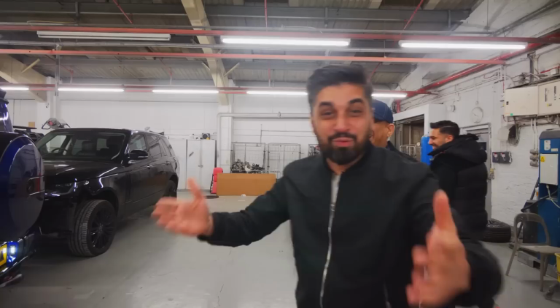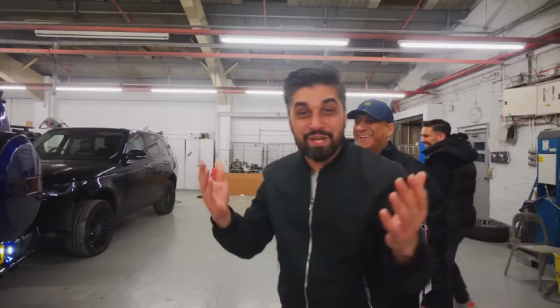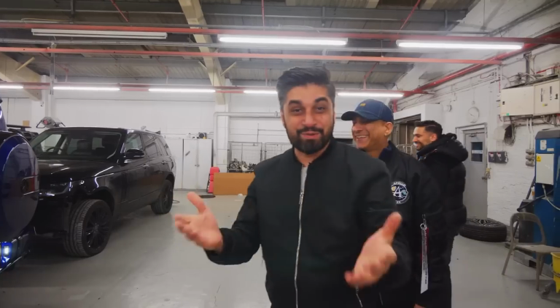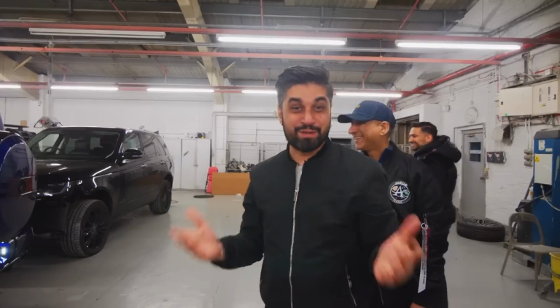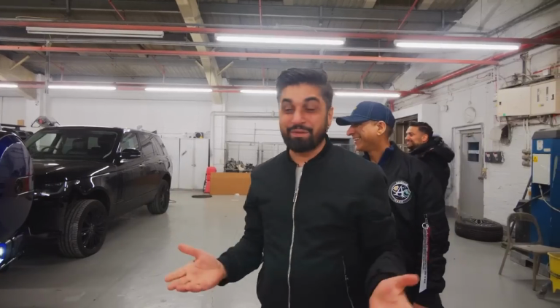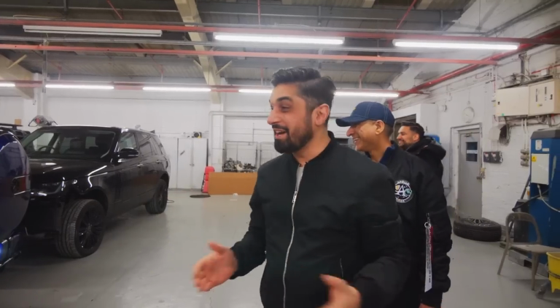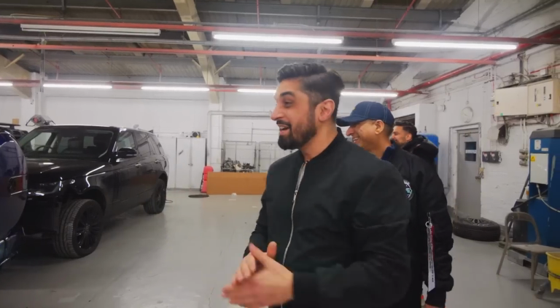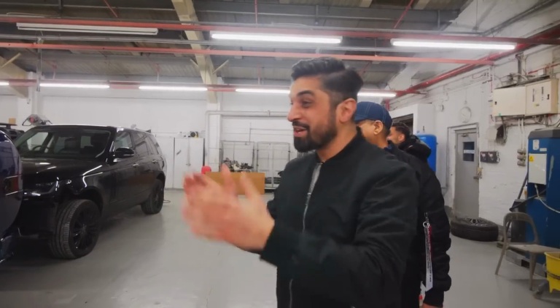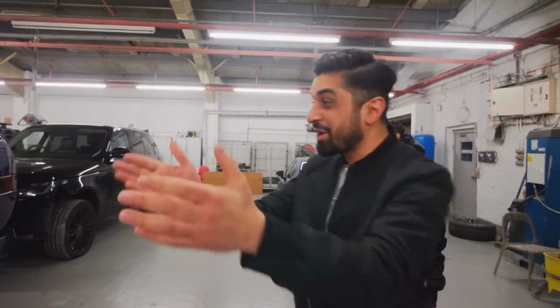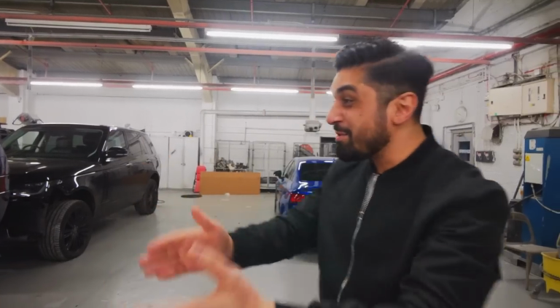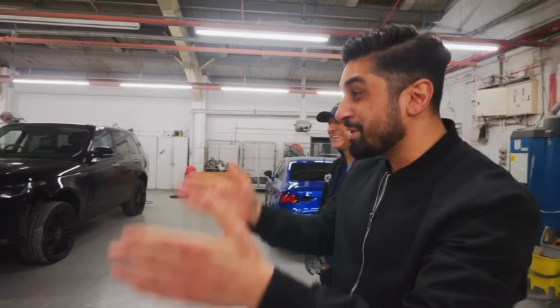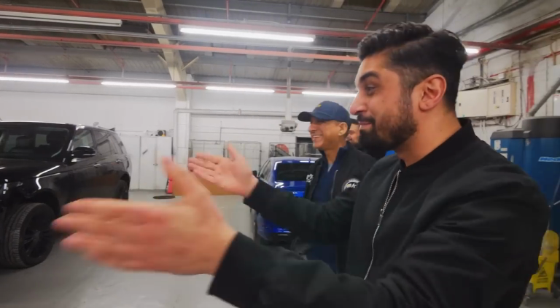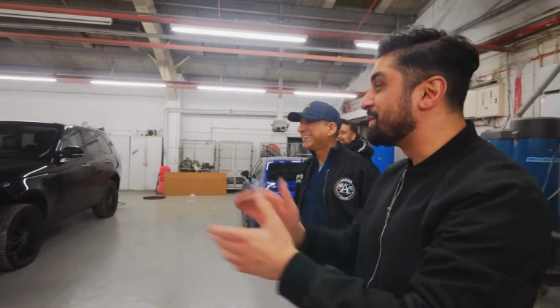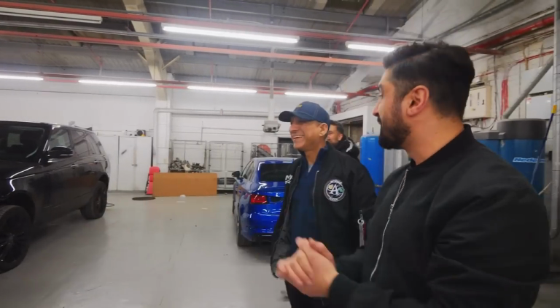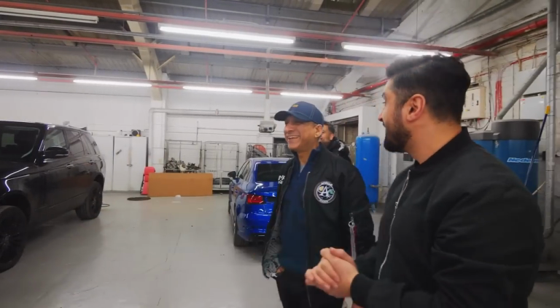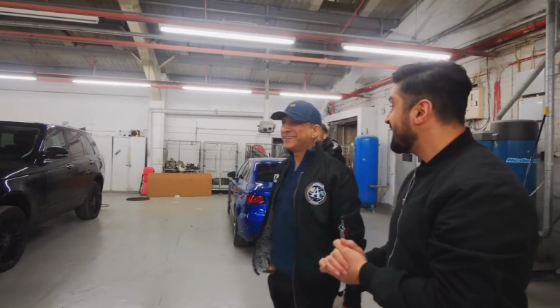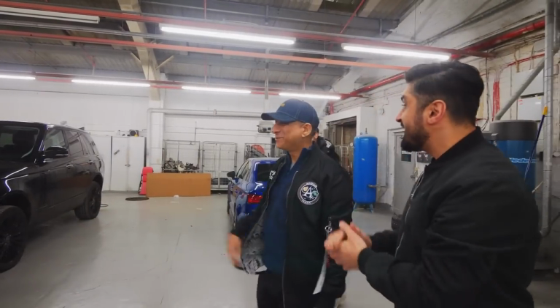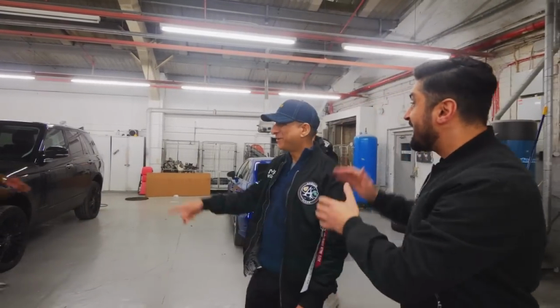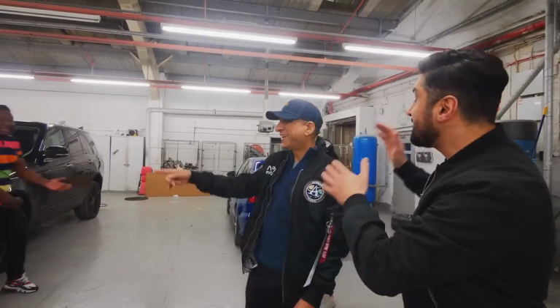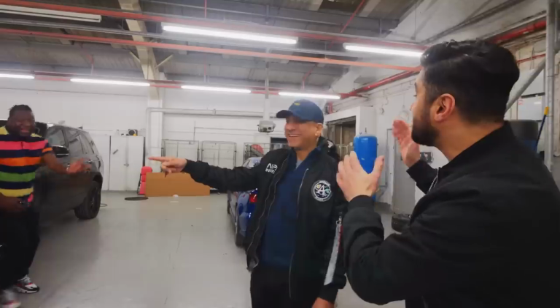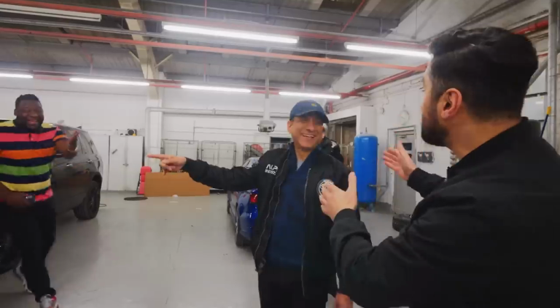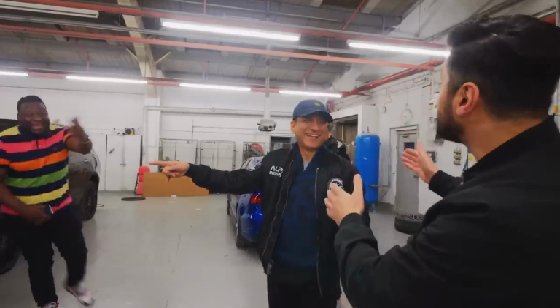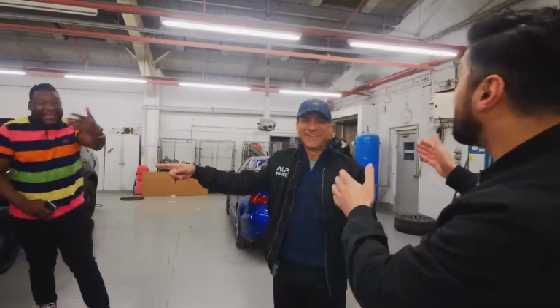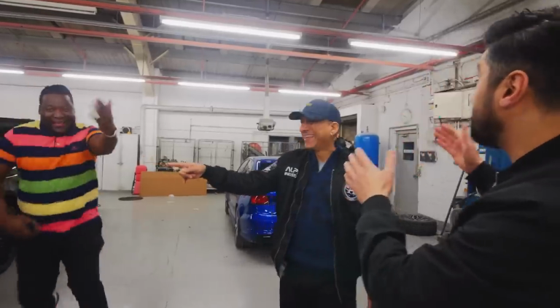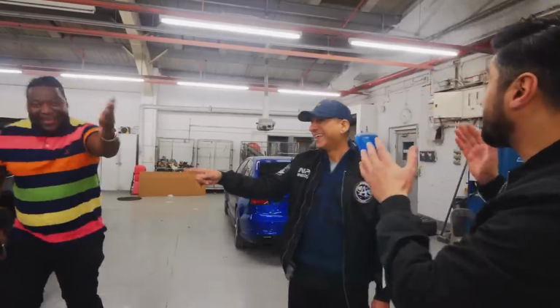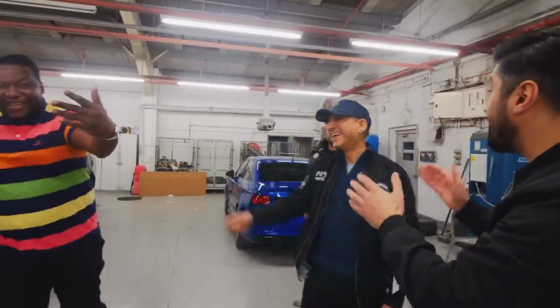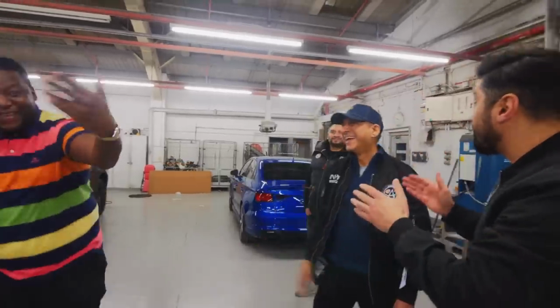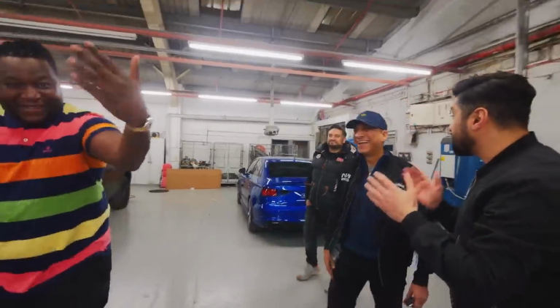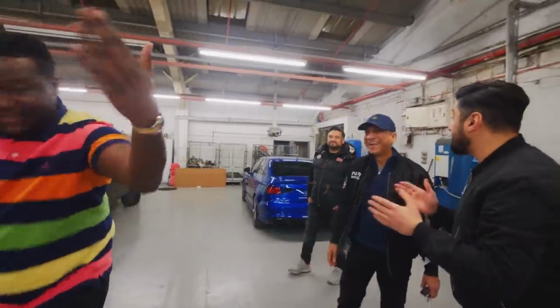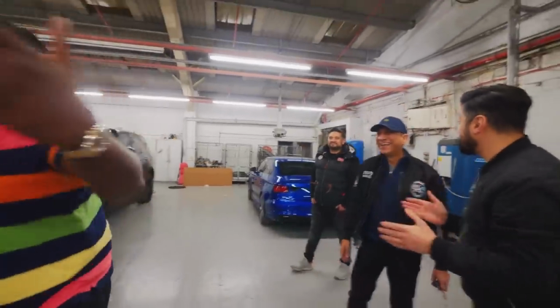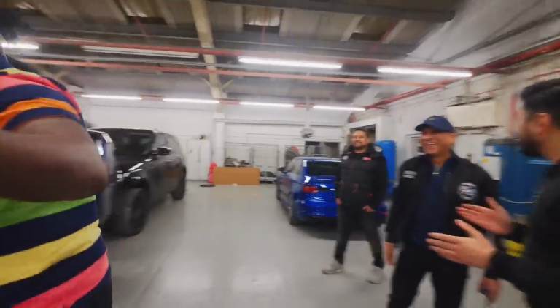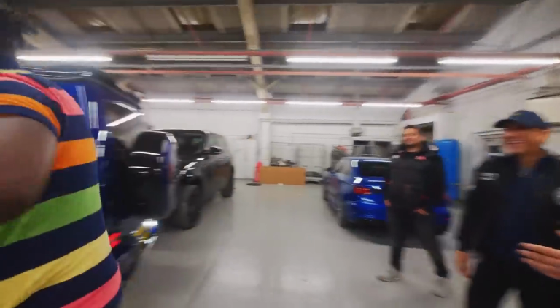Which one do you prefer — the grey one or the blue one? They're trying to figure out which one they actually like.